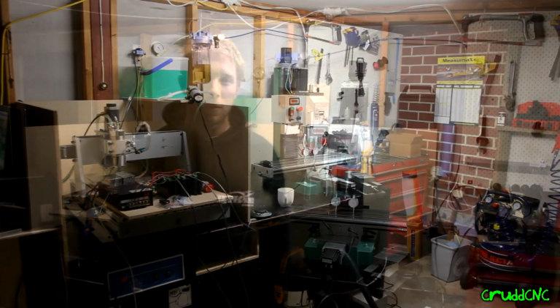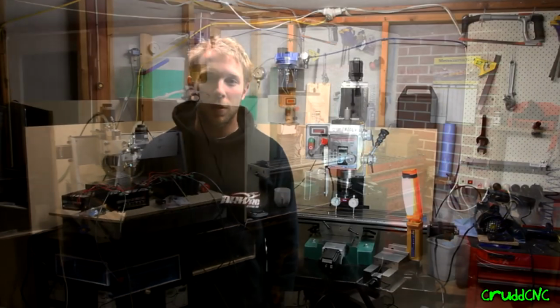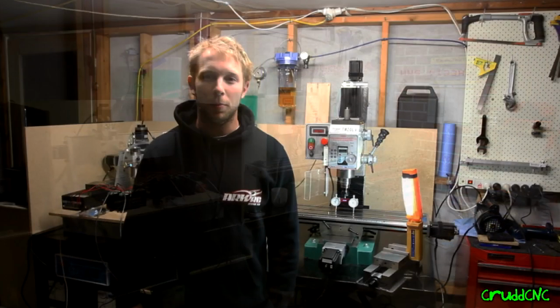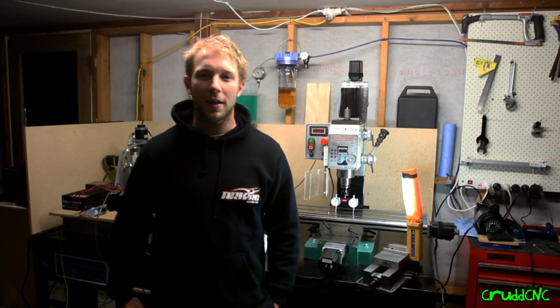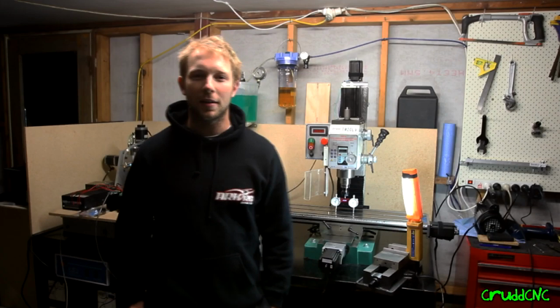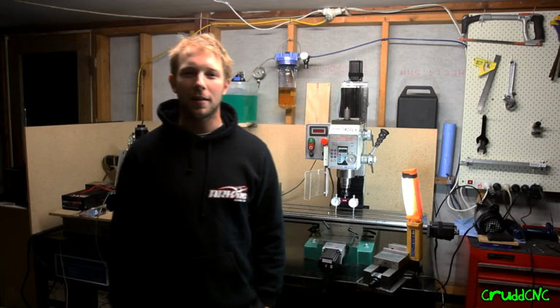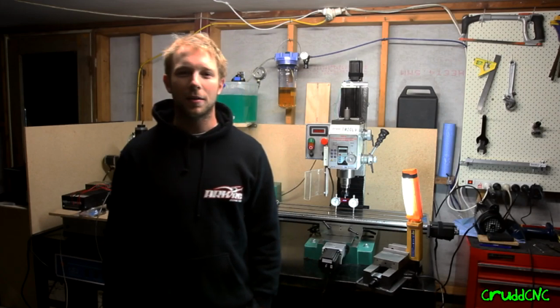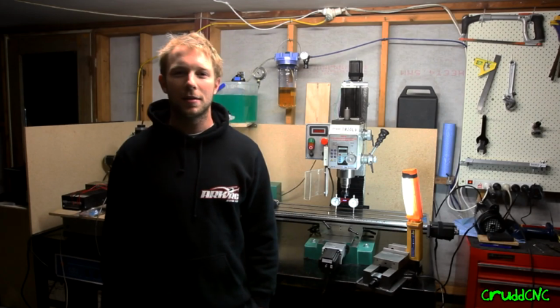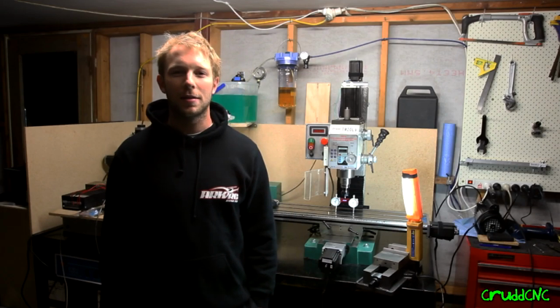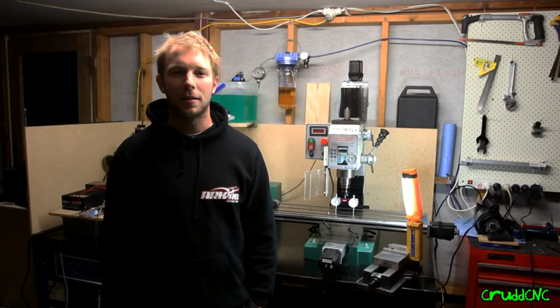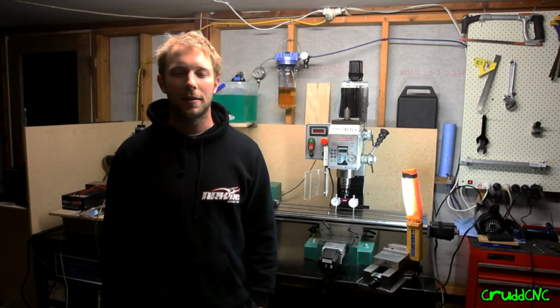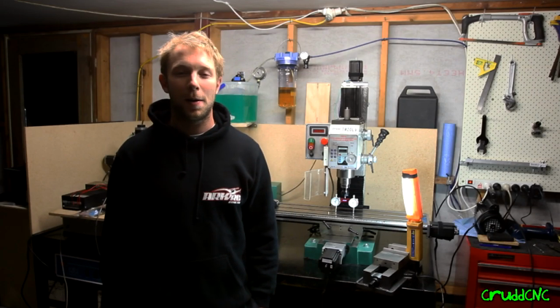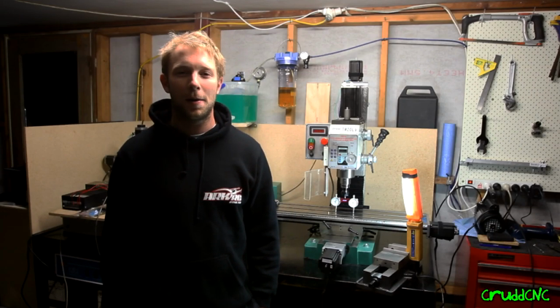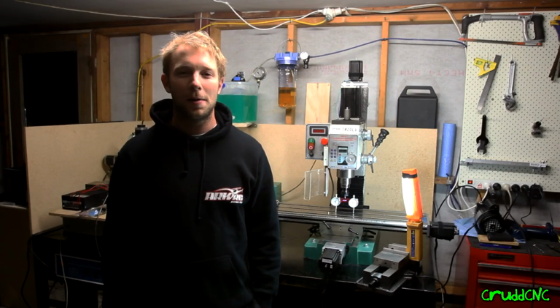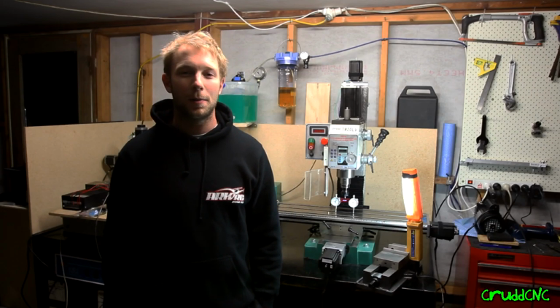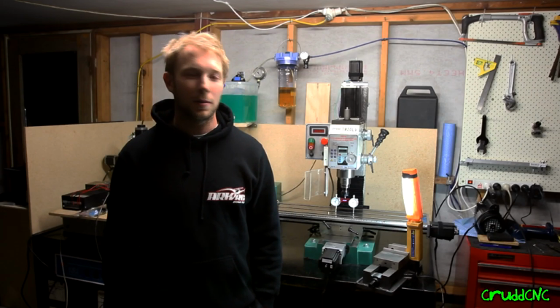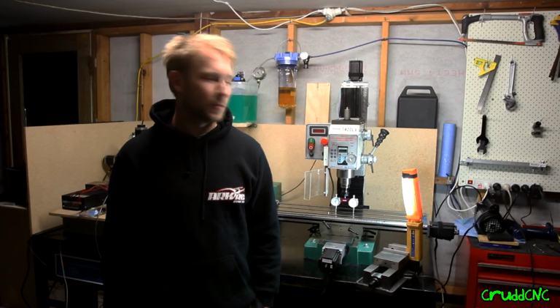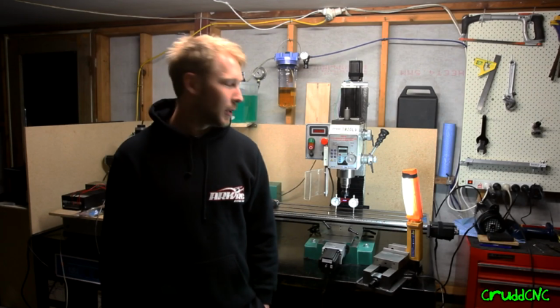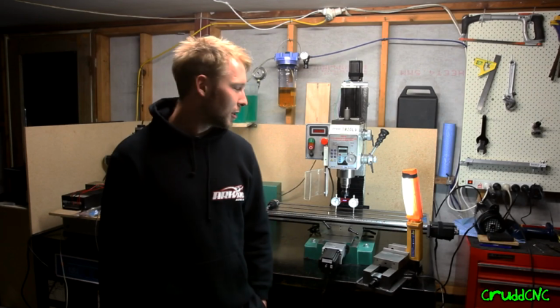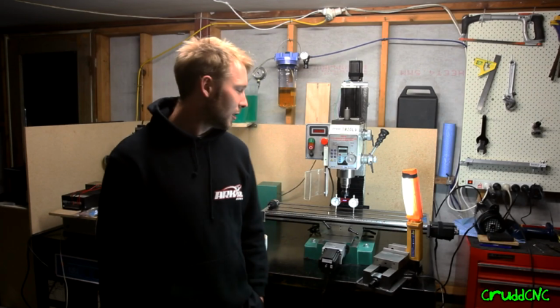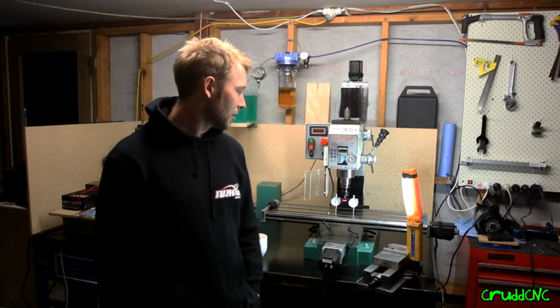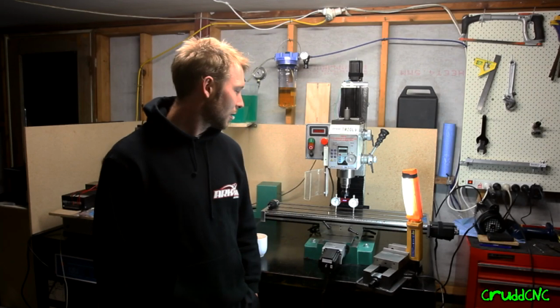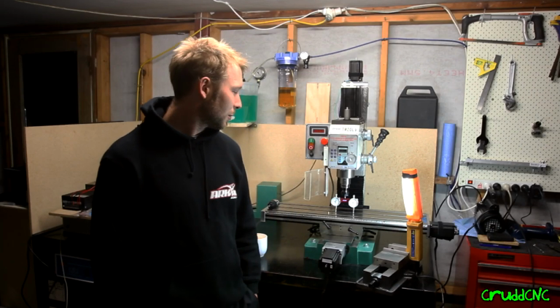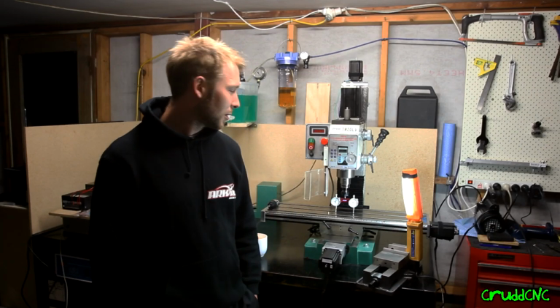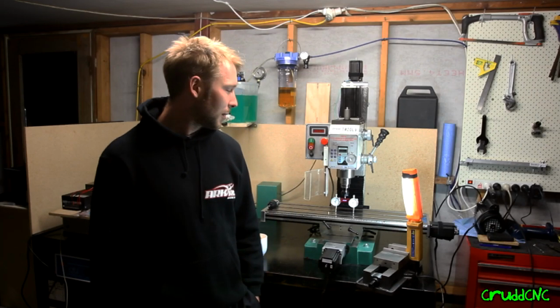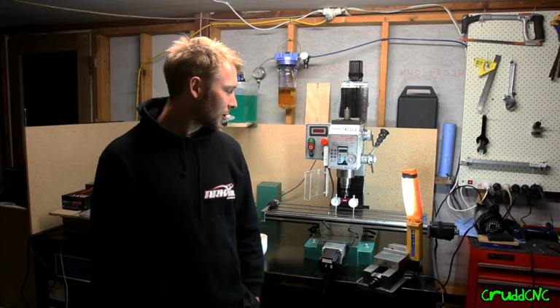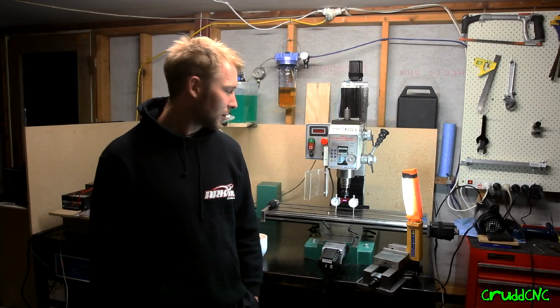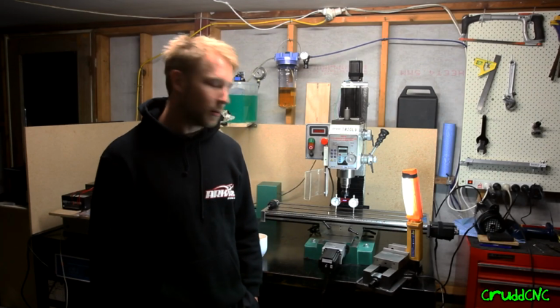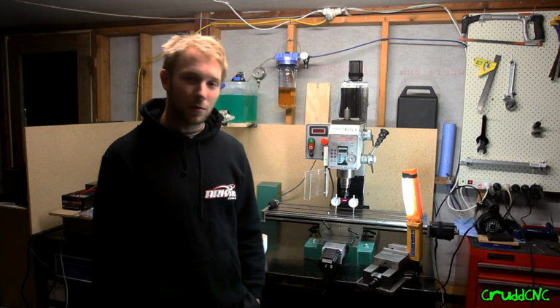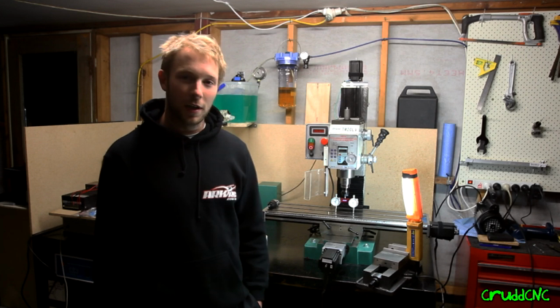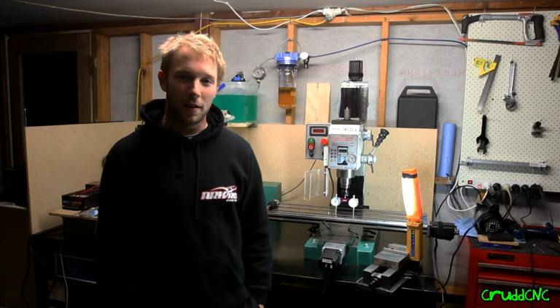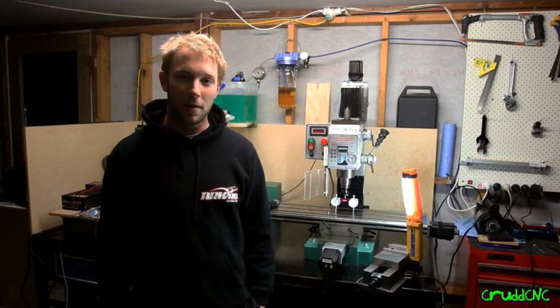Welcome back again guys. Here she is, pretty much all together now.